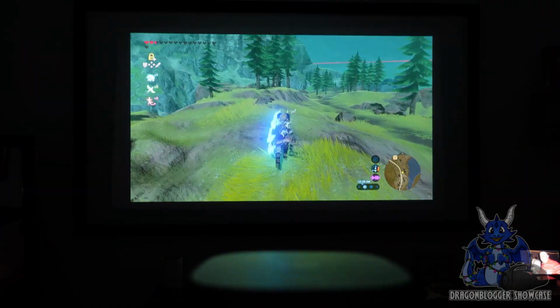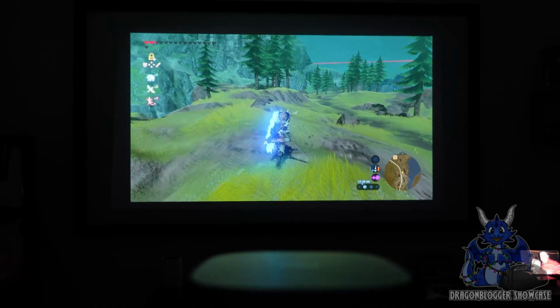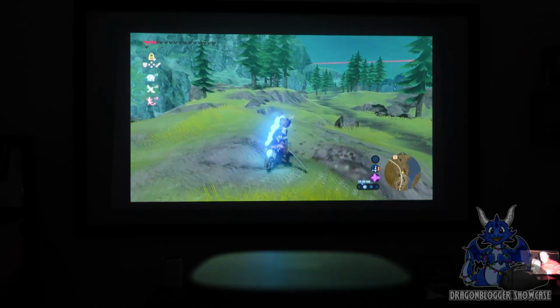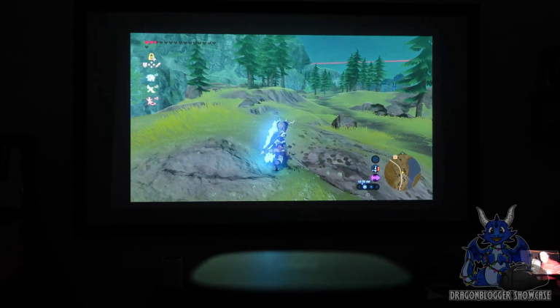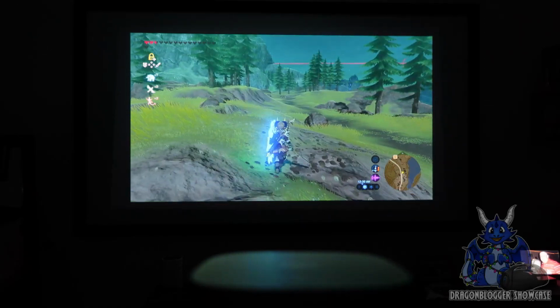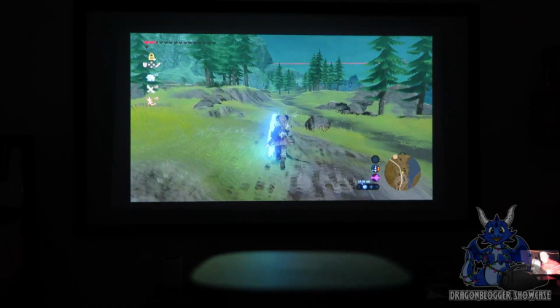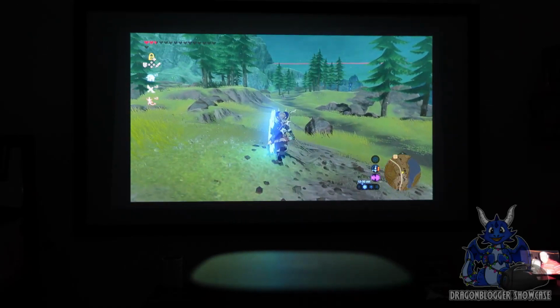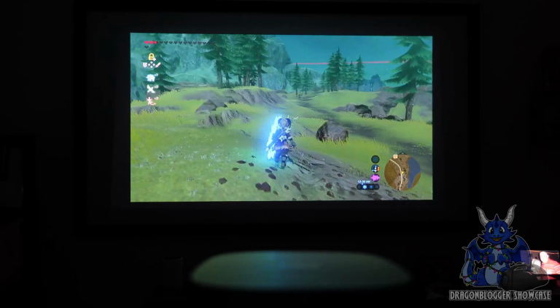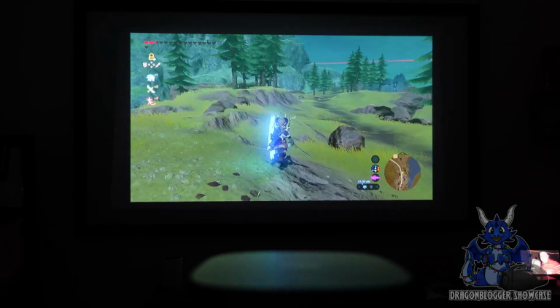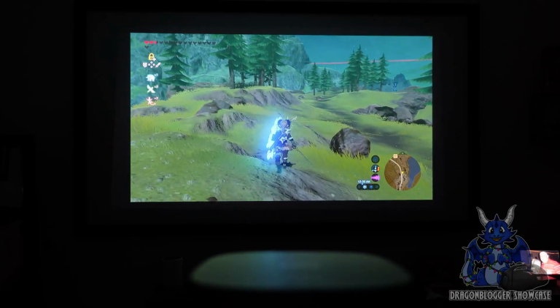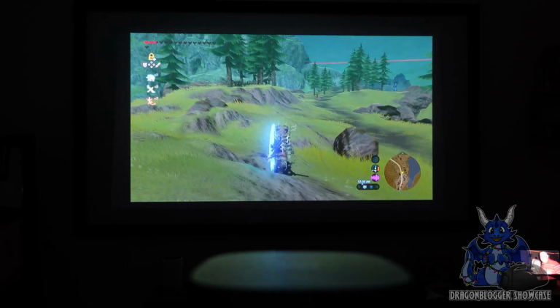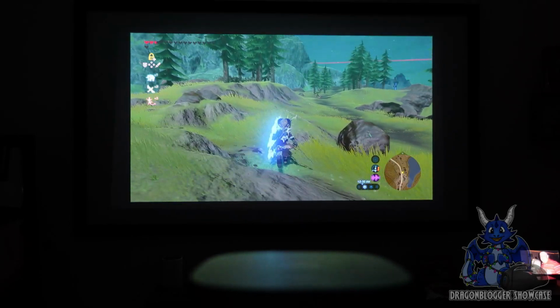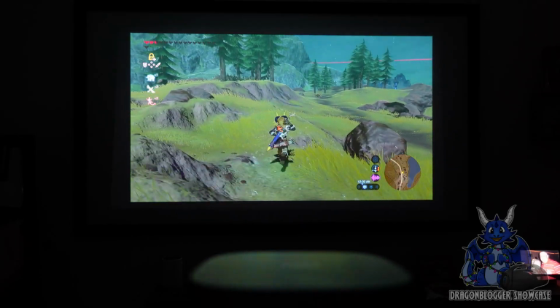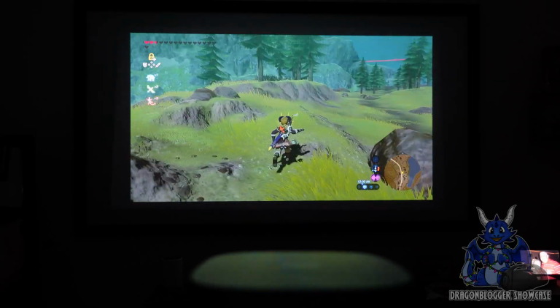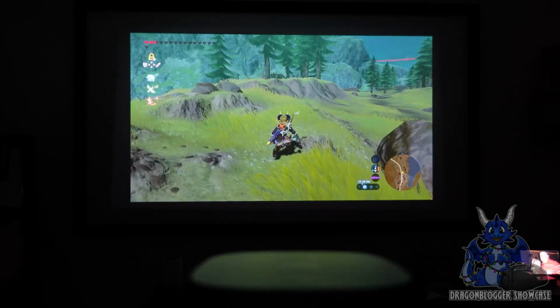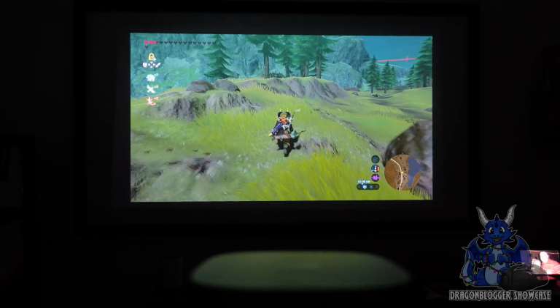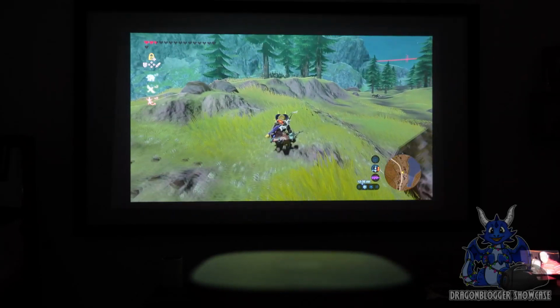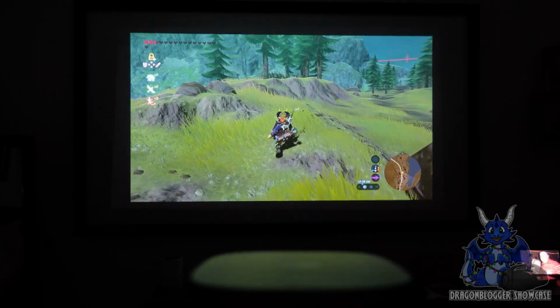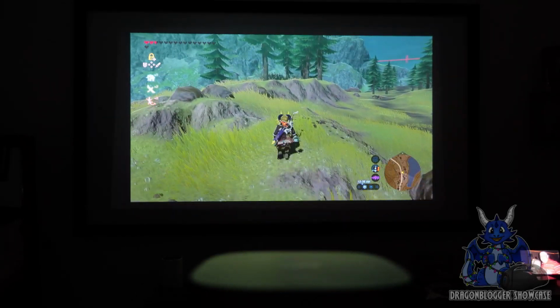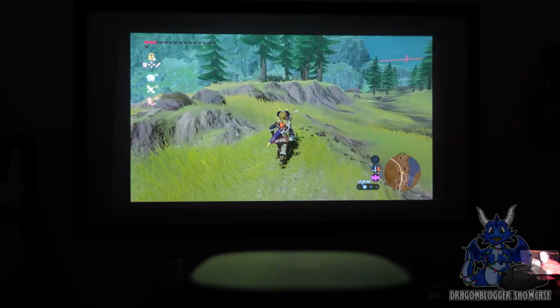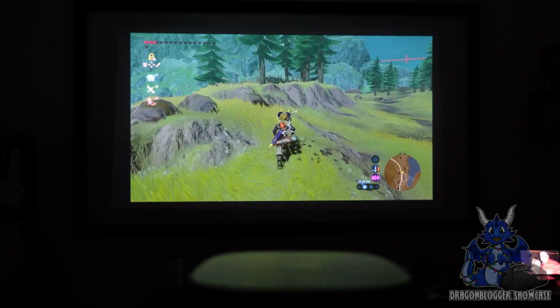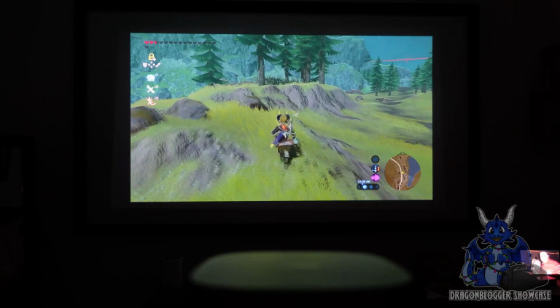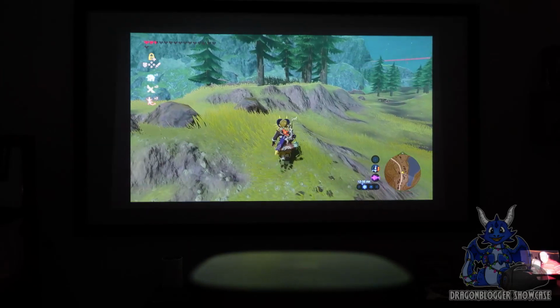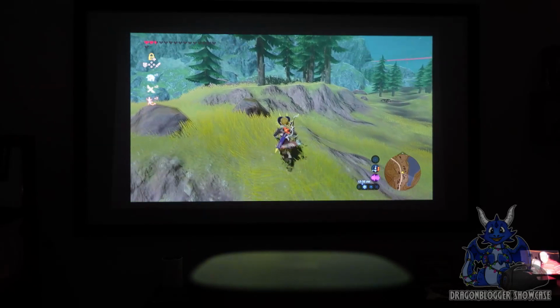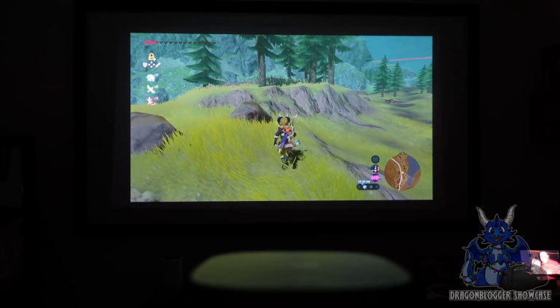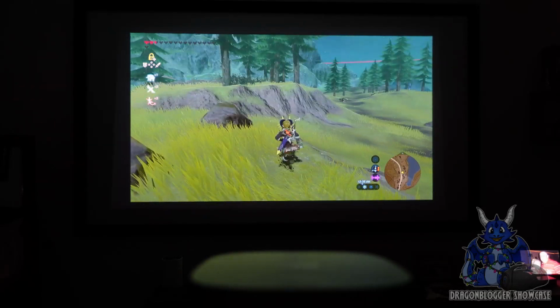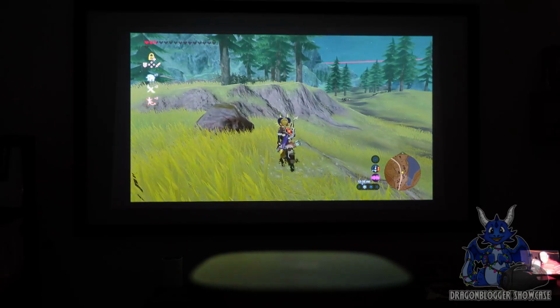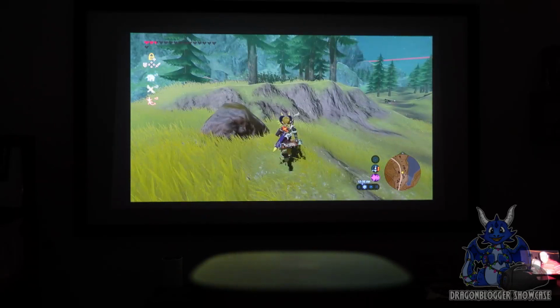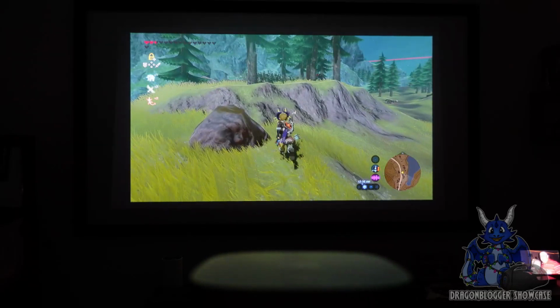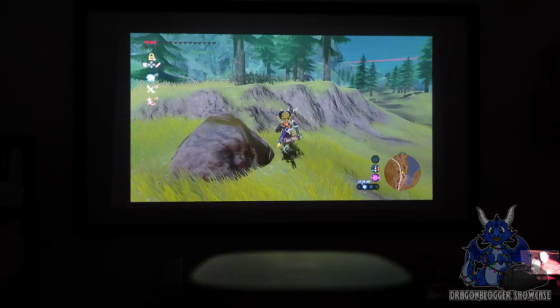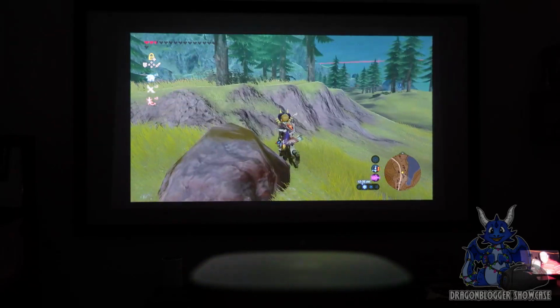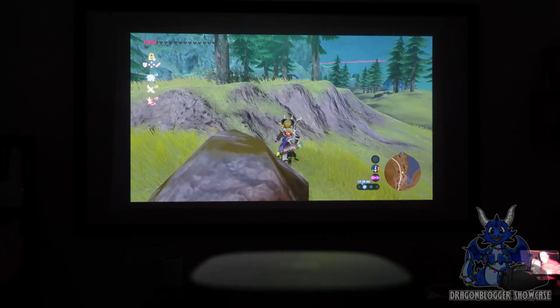We're going to run off, try to get over into a little battle over here, and see what we can do. Of course, now we can creep and crawl — and you guys see, it's actually beautifully colored.